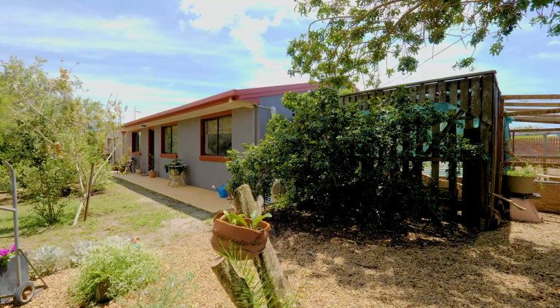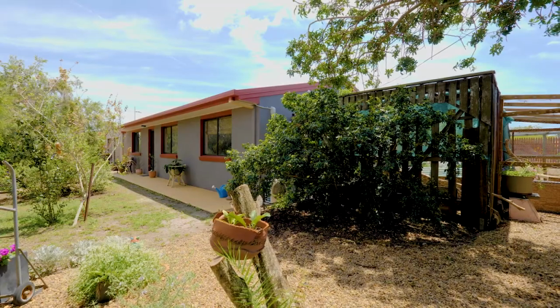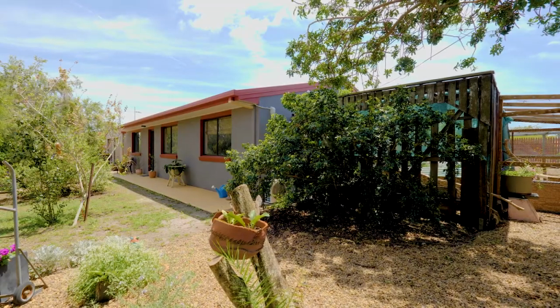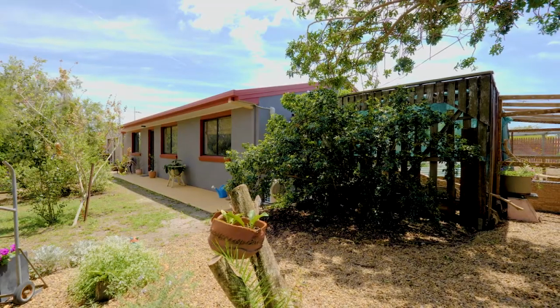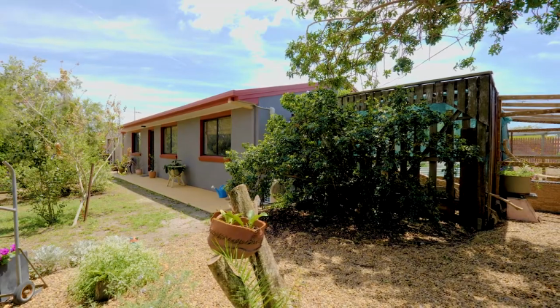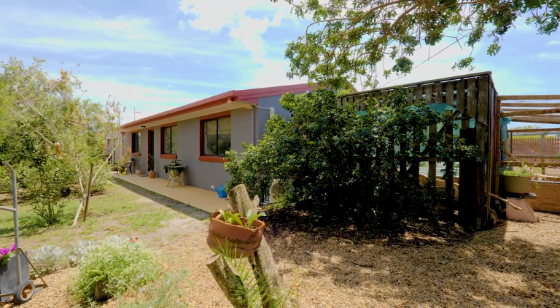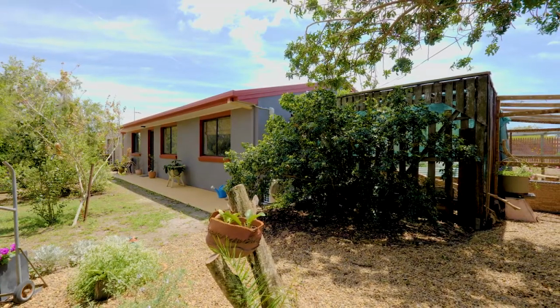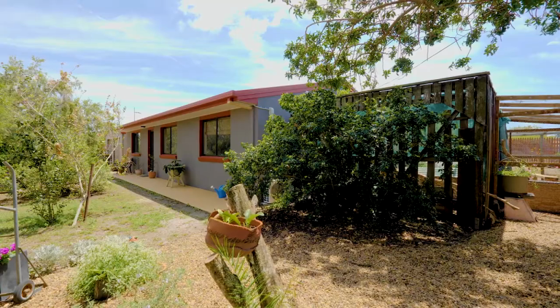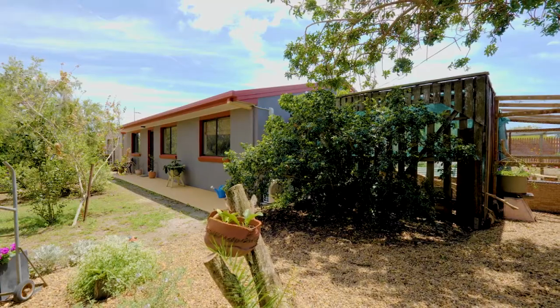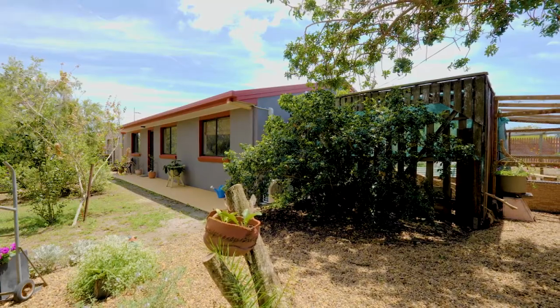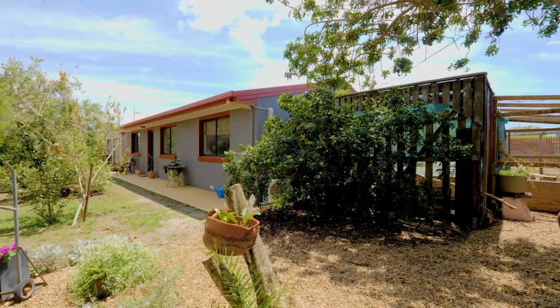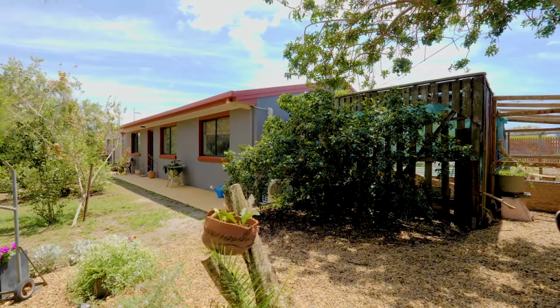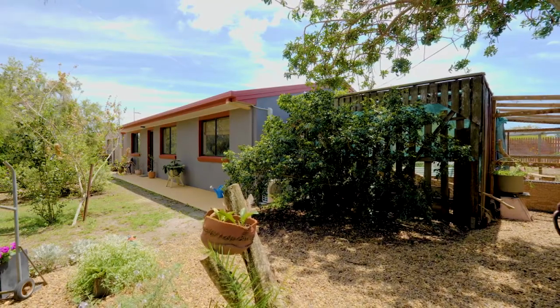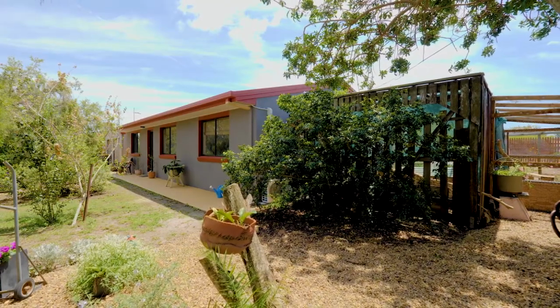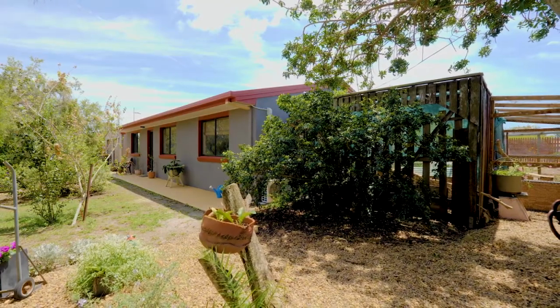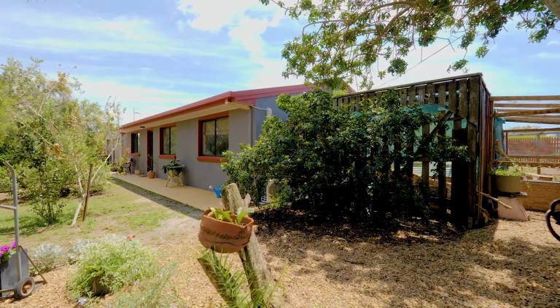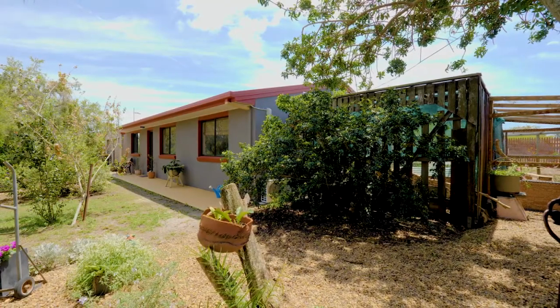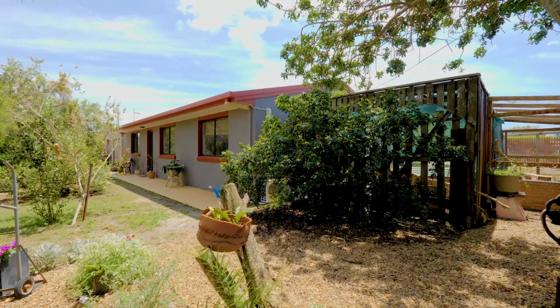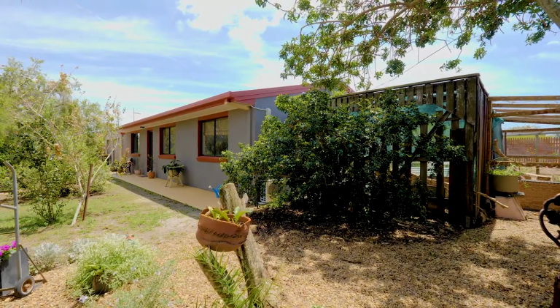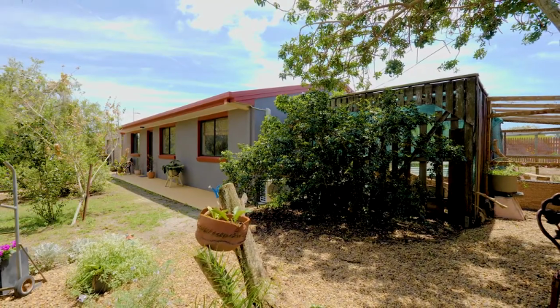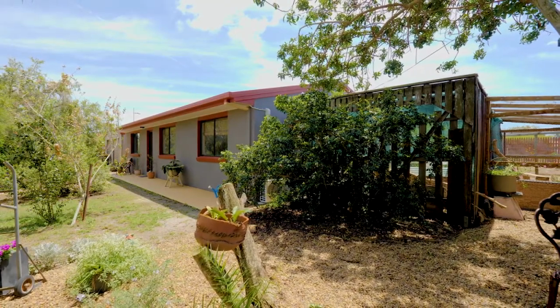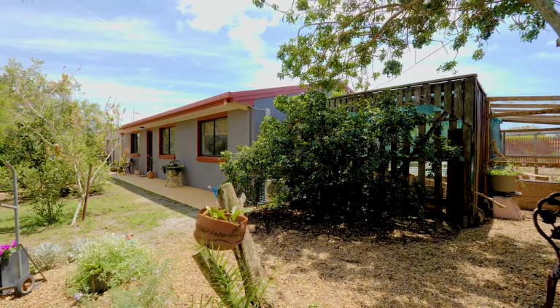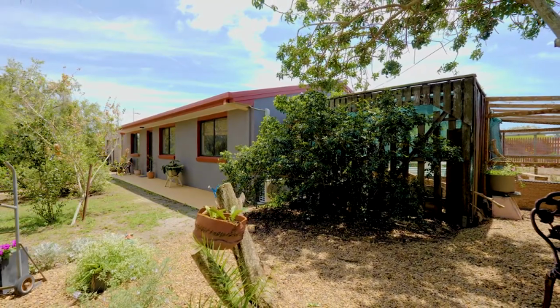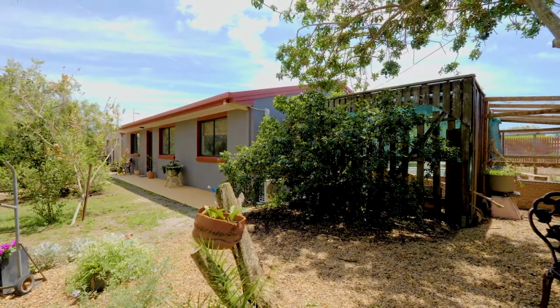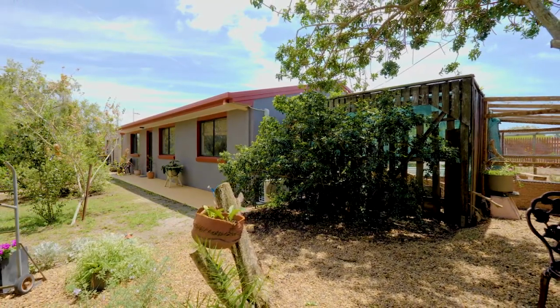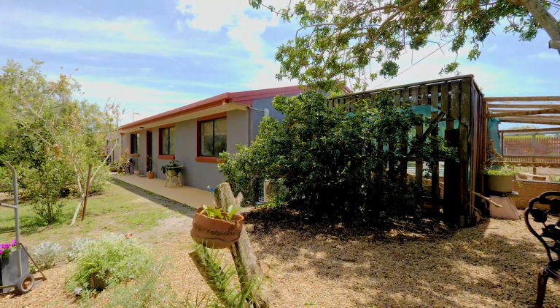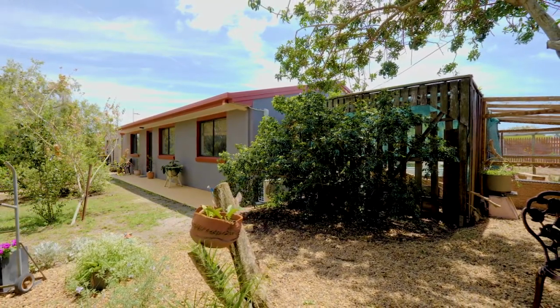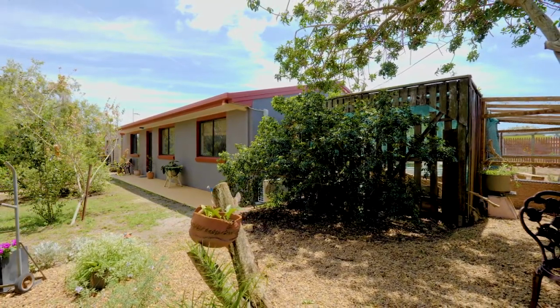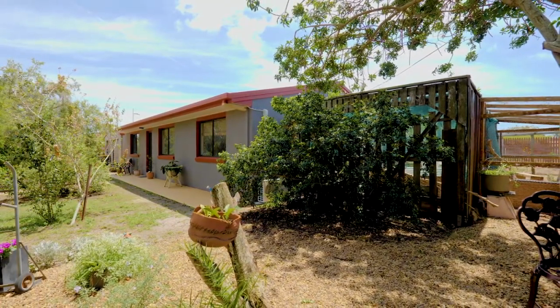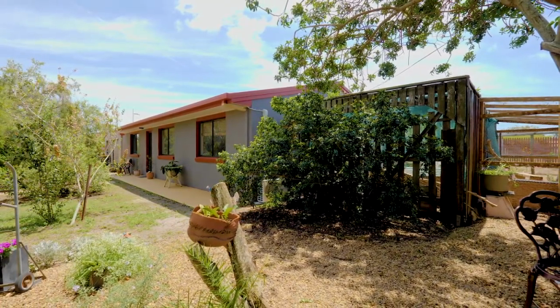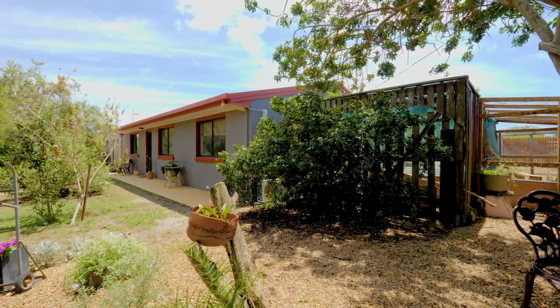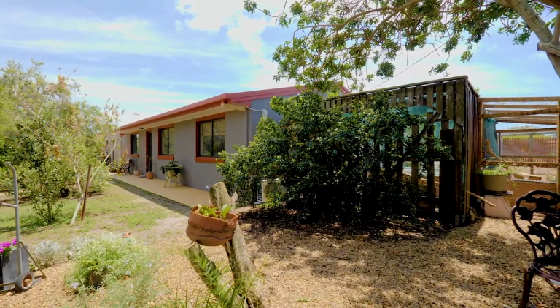This property is not to be missed. Contact Mac Buxton or Malcolm Quinn from Prime Agents today.